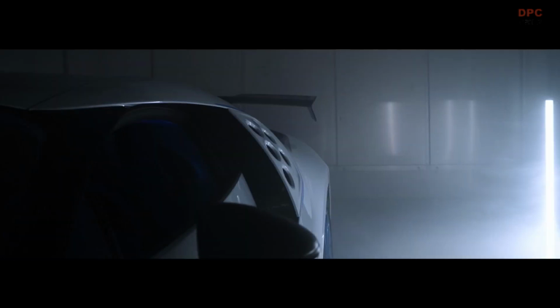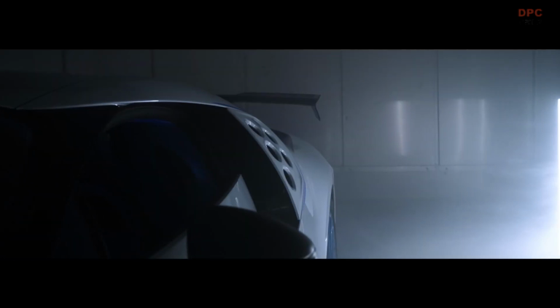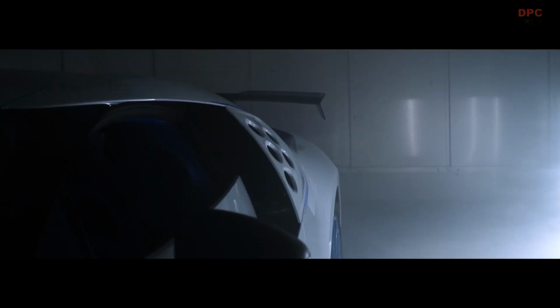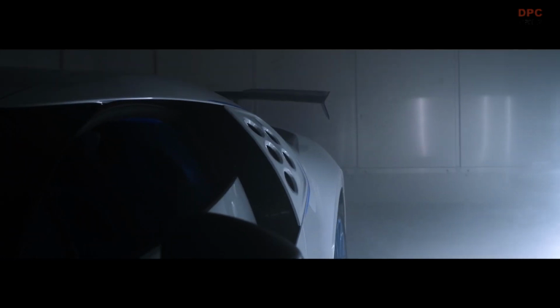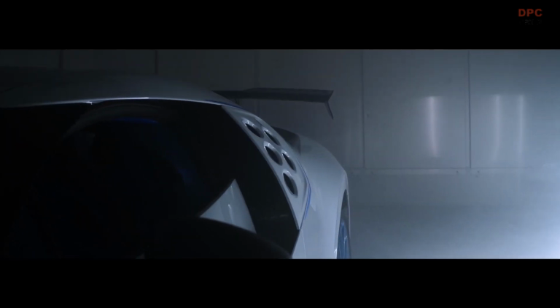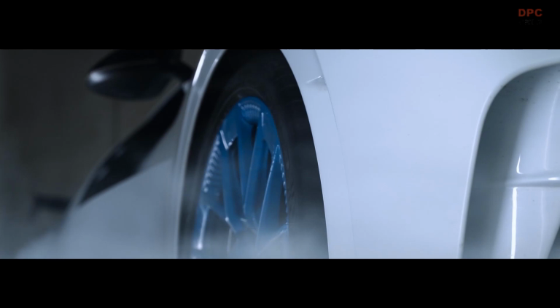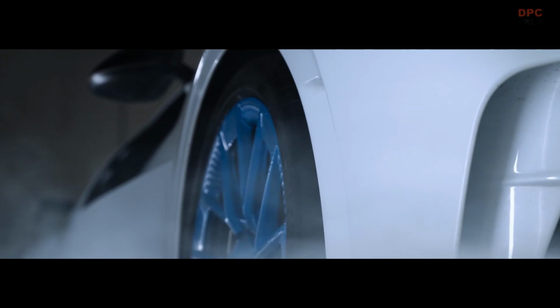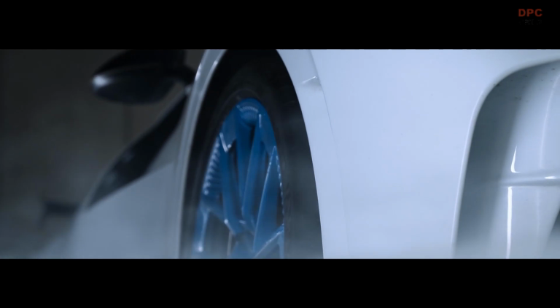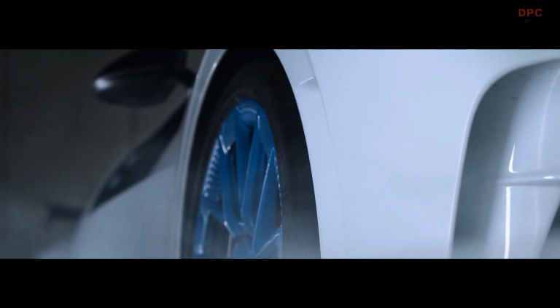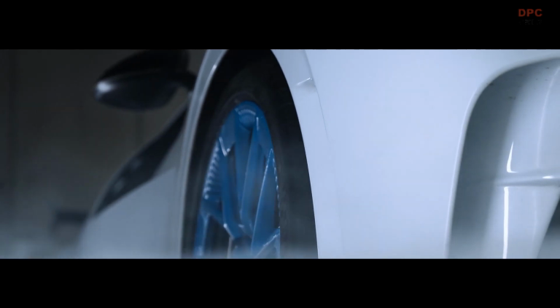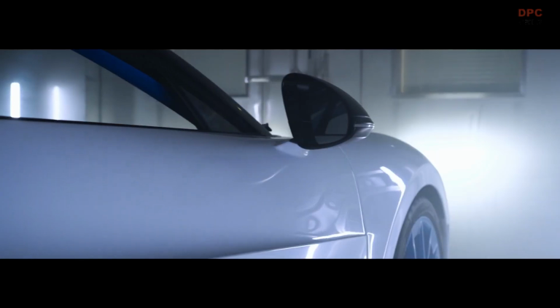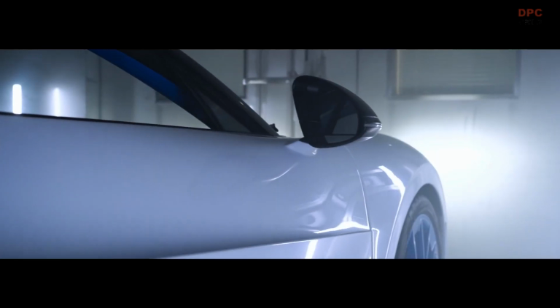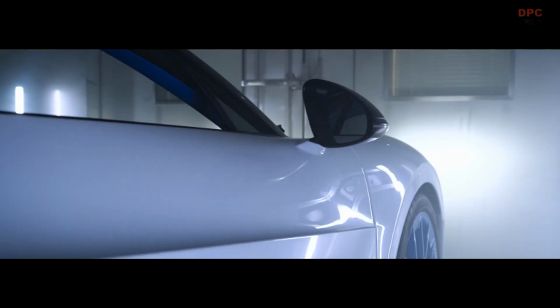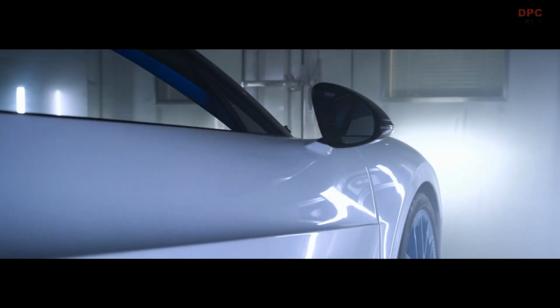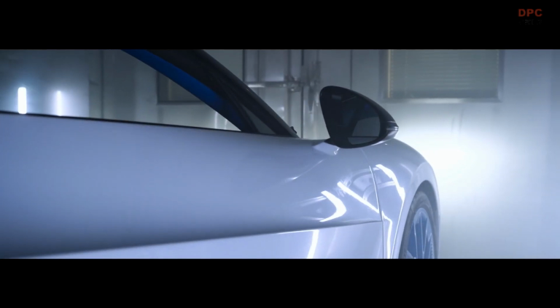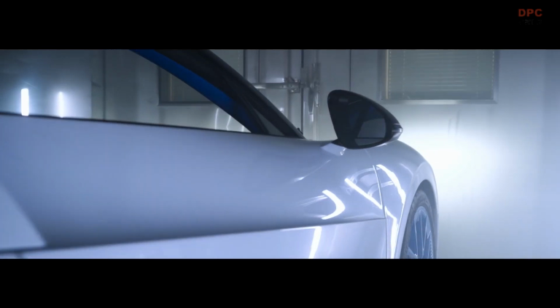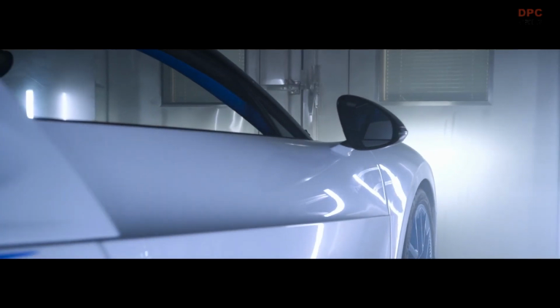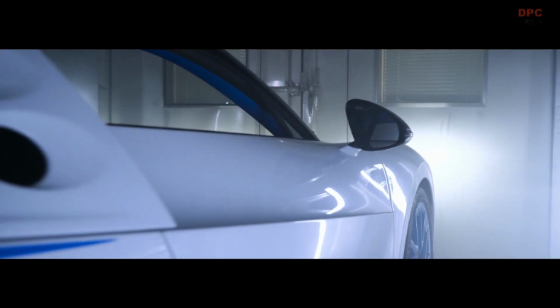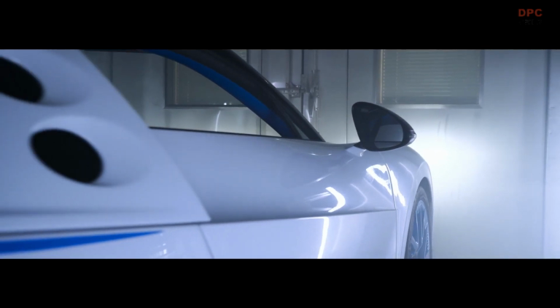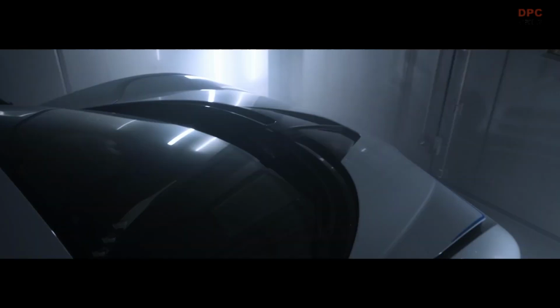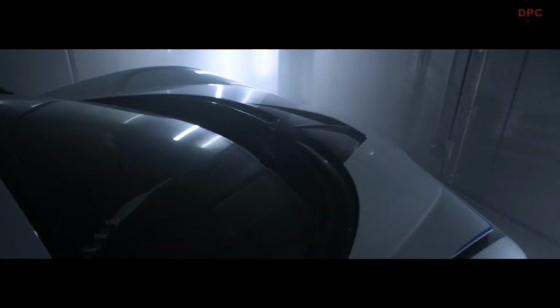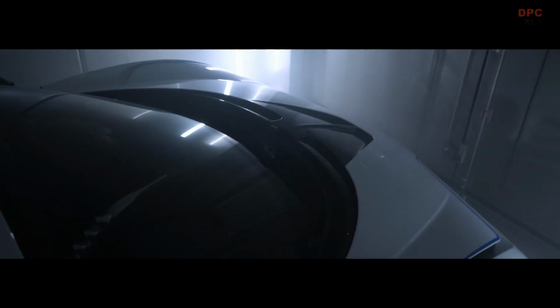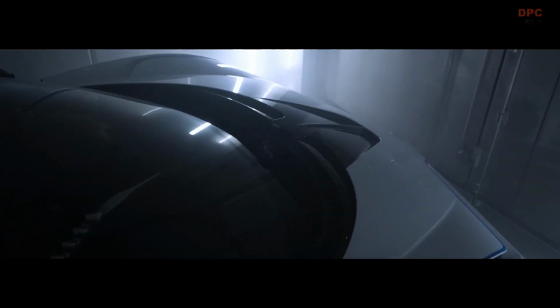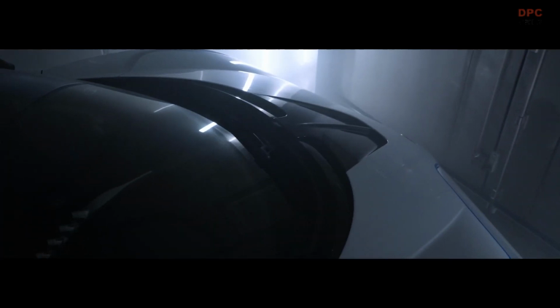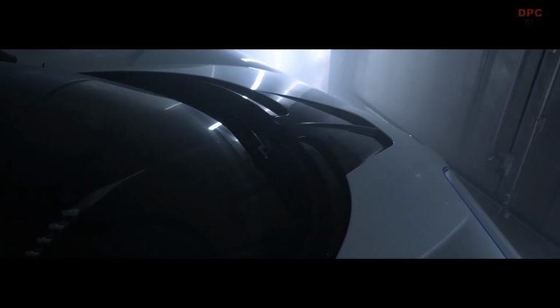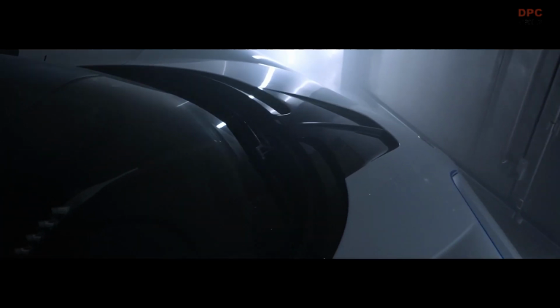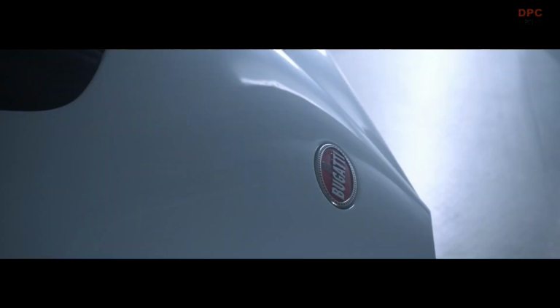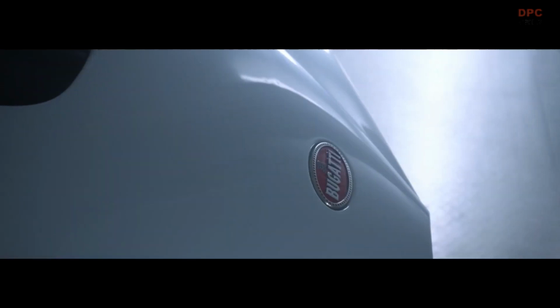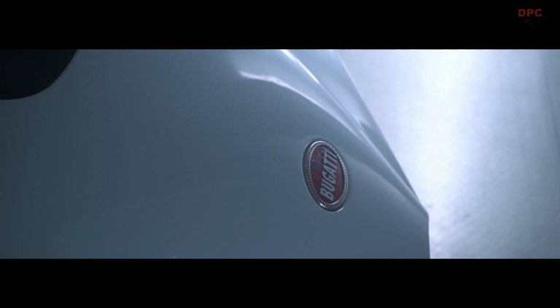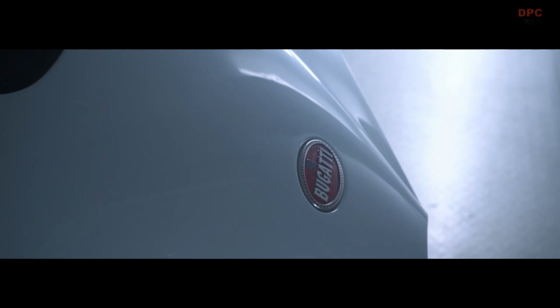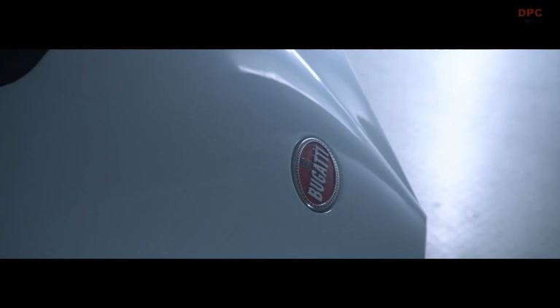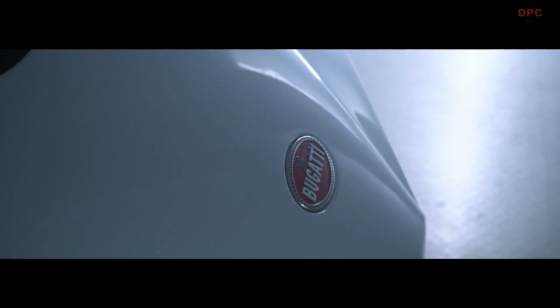Depending on the test, the side windows are raised and lowered hundreds of times, and a measuring instrument is used to determine the force.